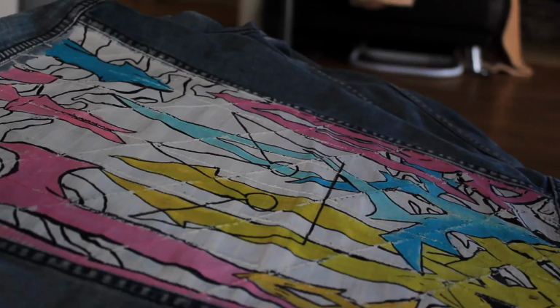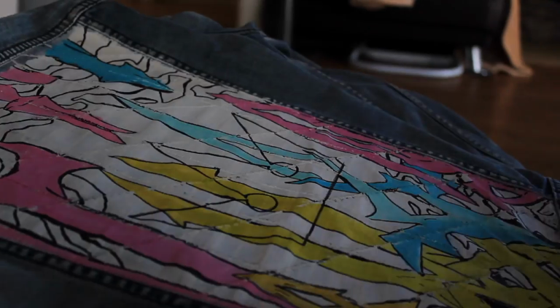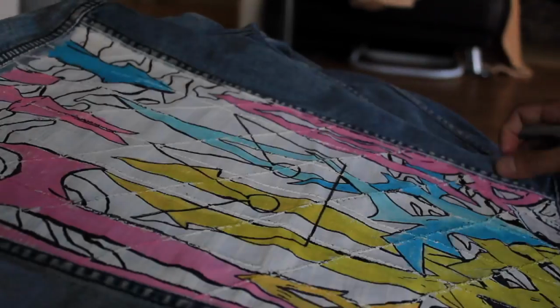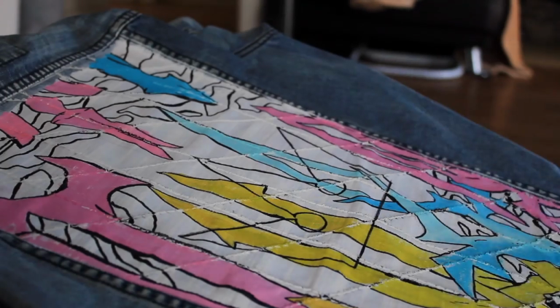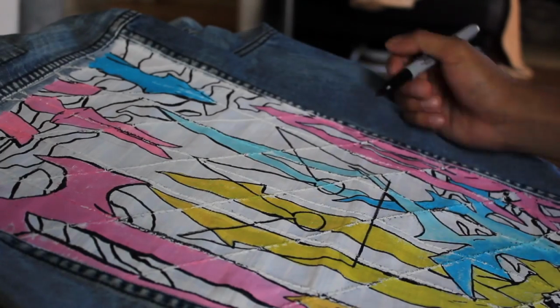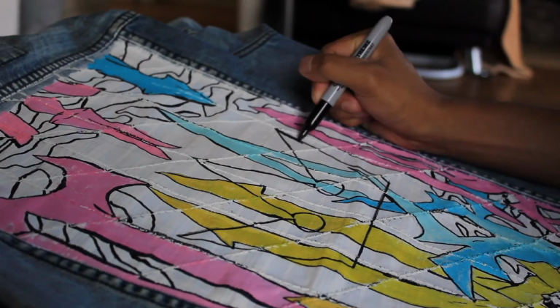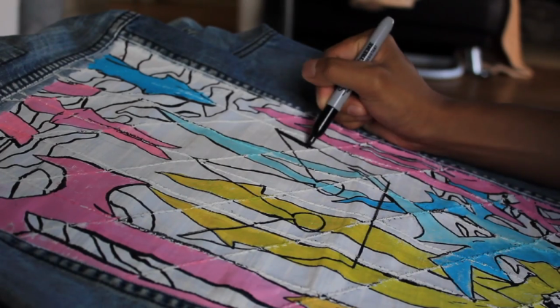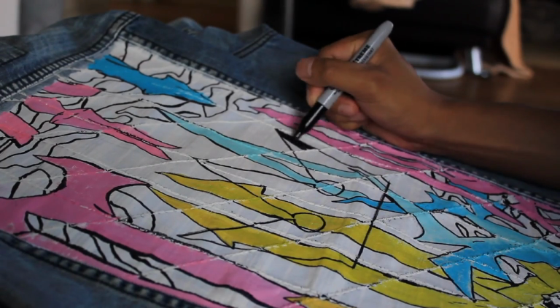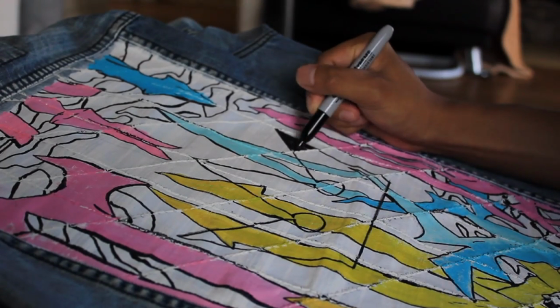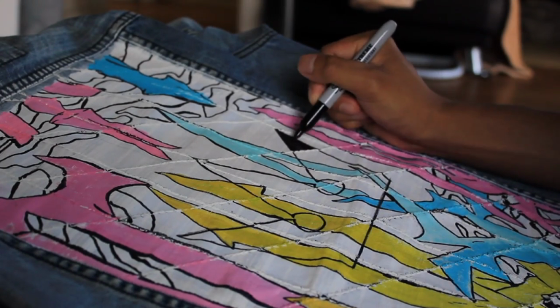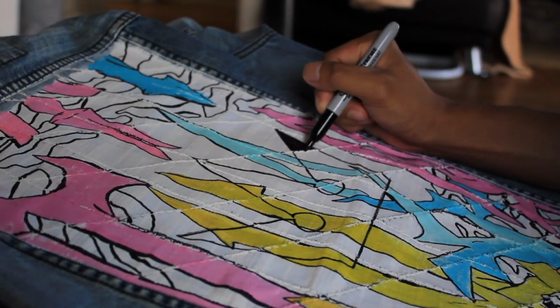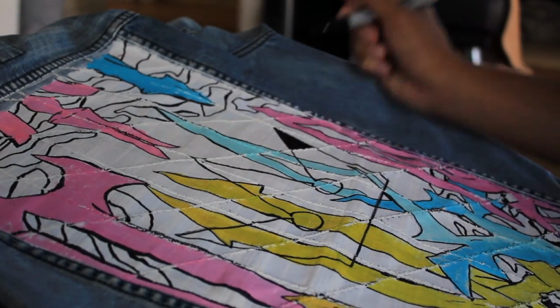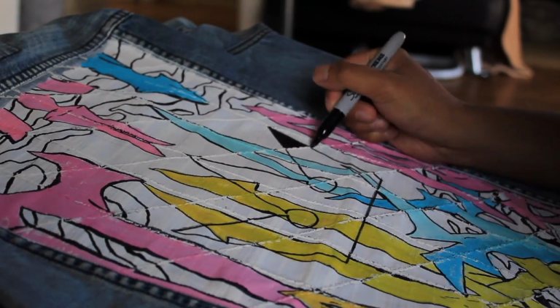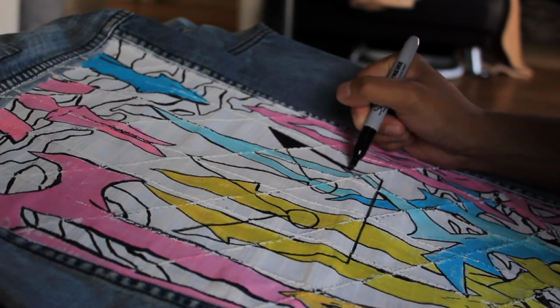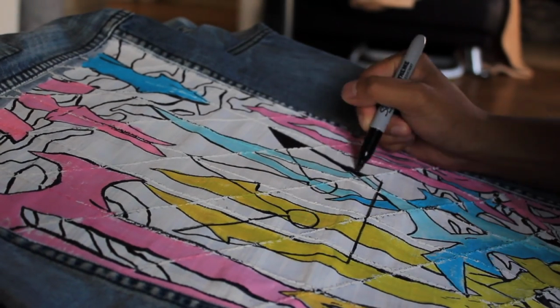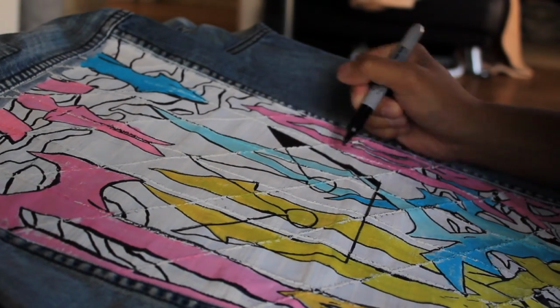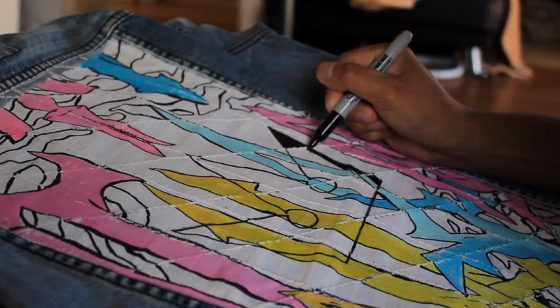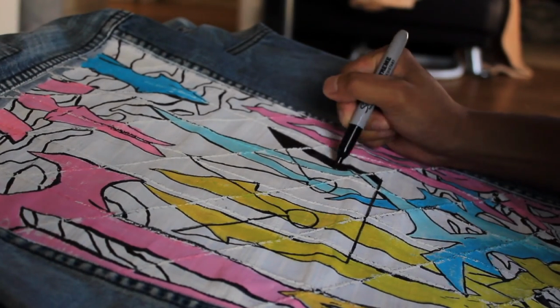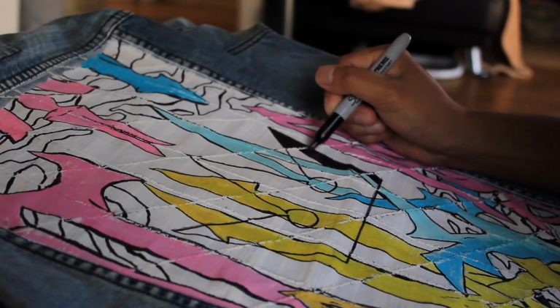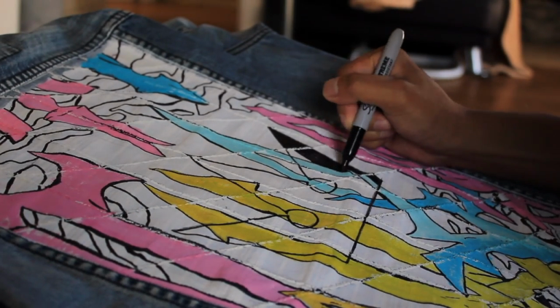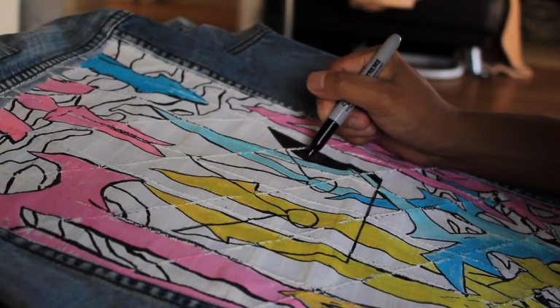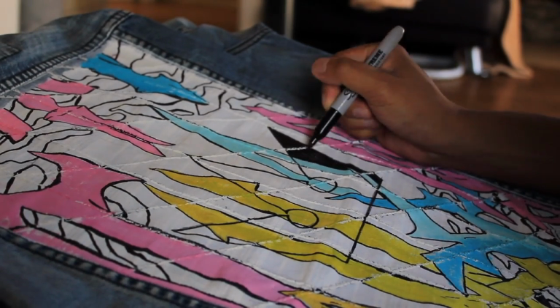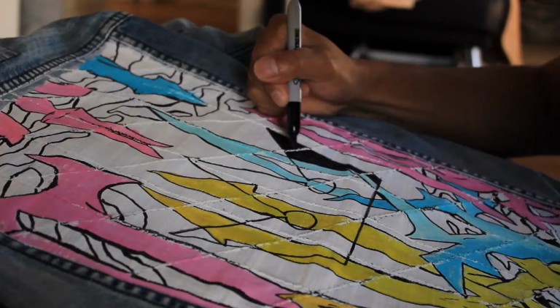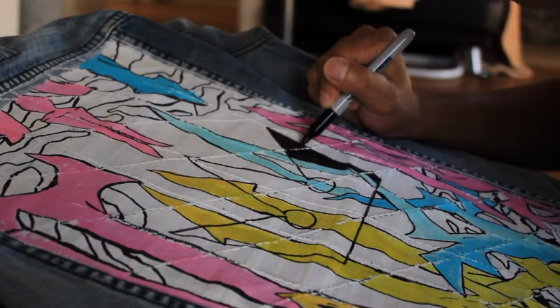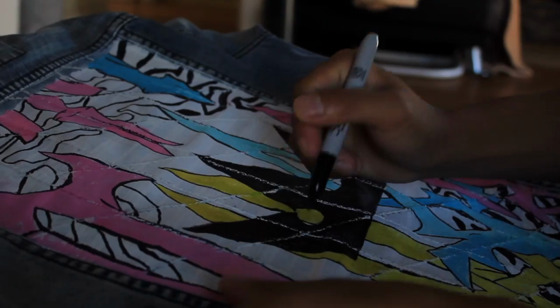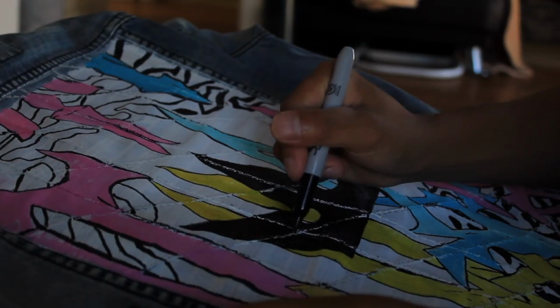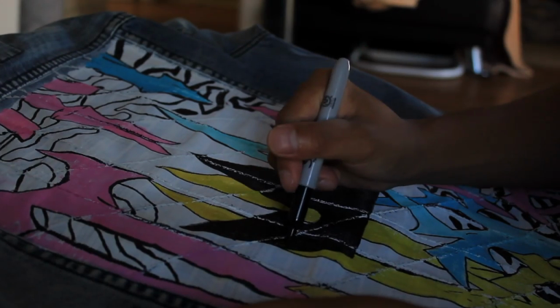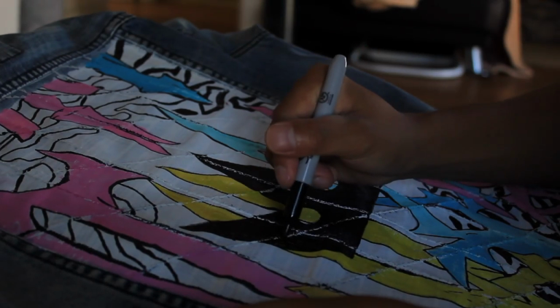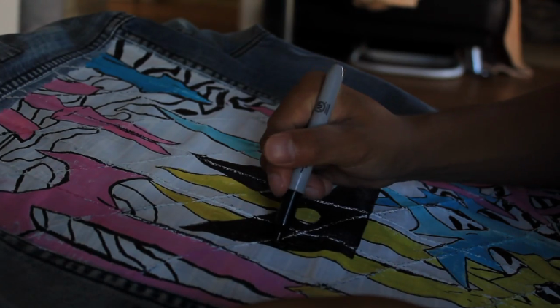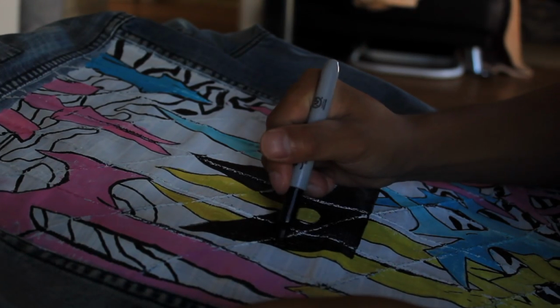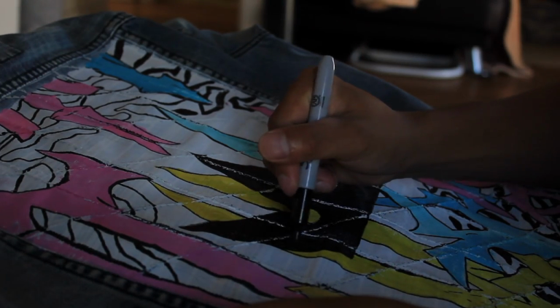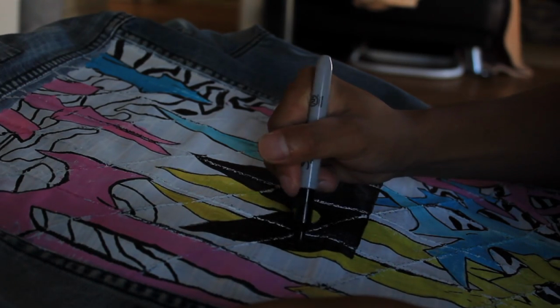In the center of the jacket, I decided to draw the Kingdom Hearts crown that is well known throughout the series with a black Sharpie.